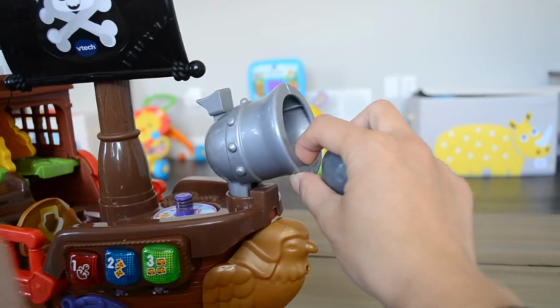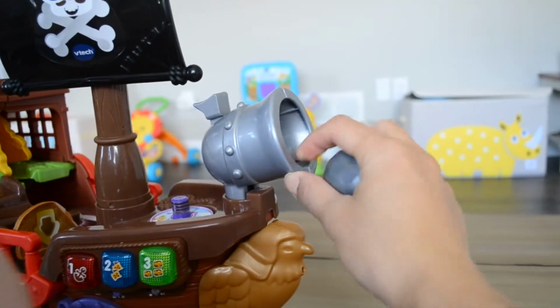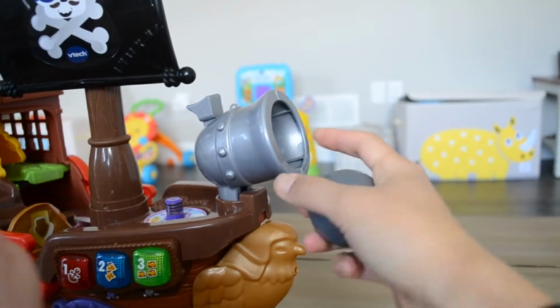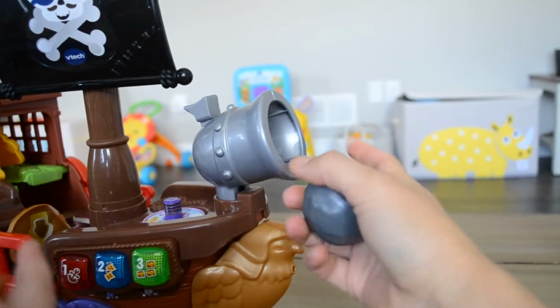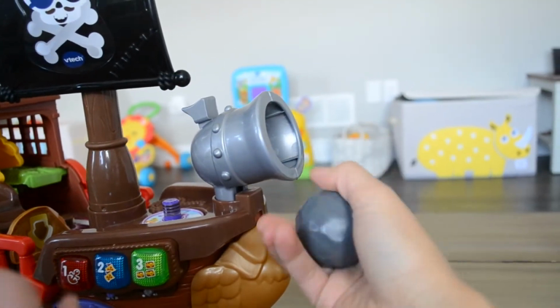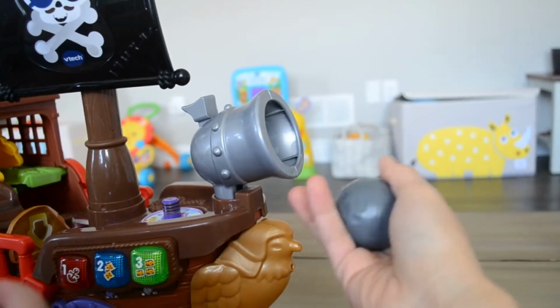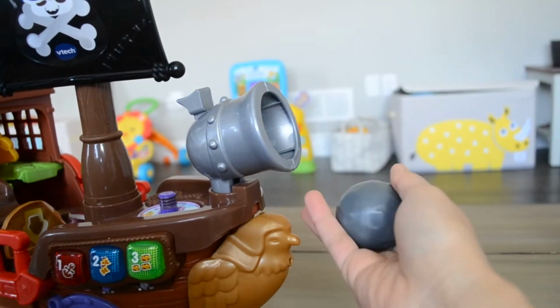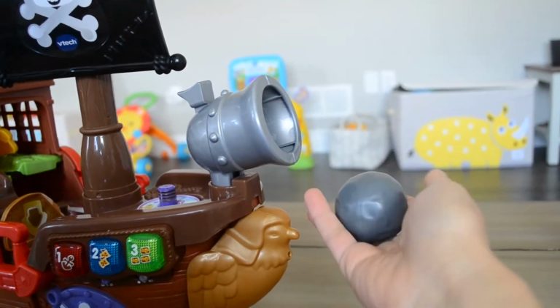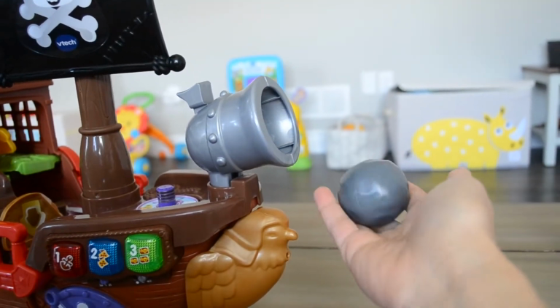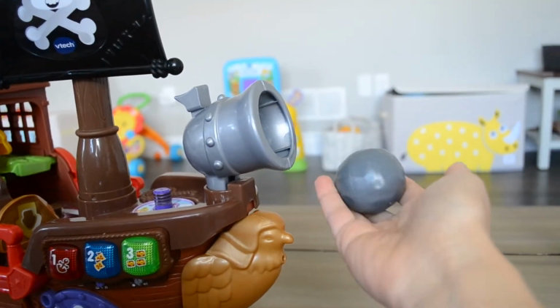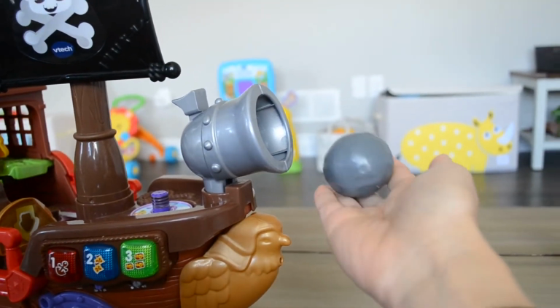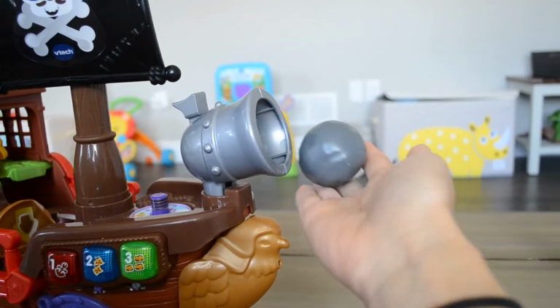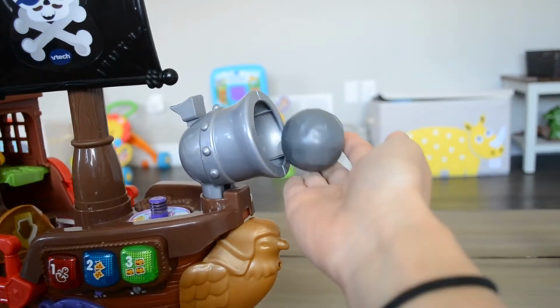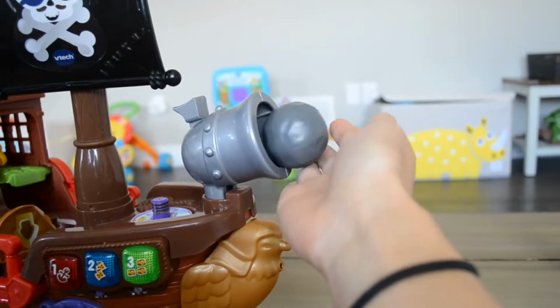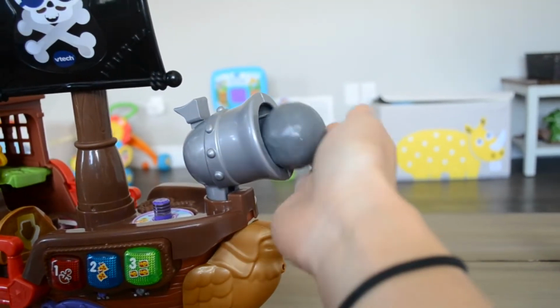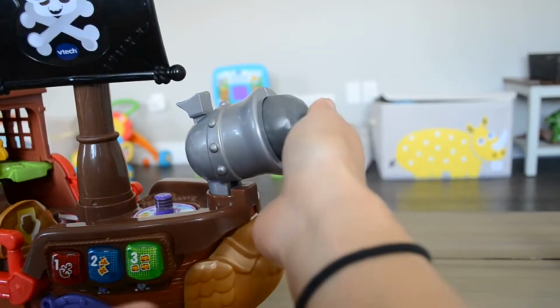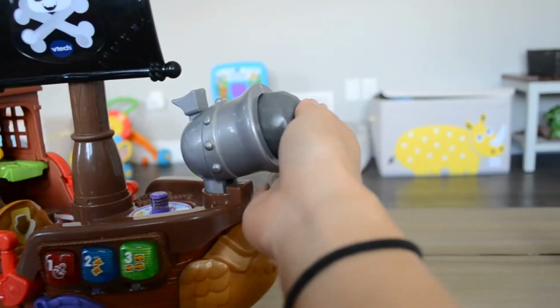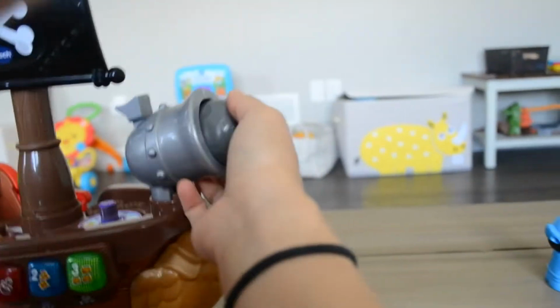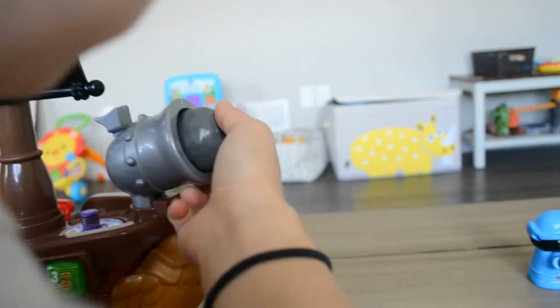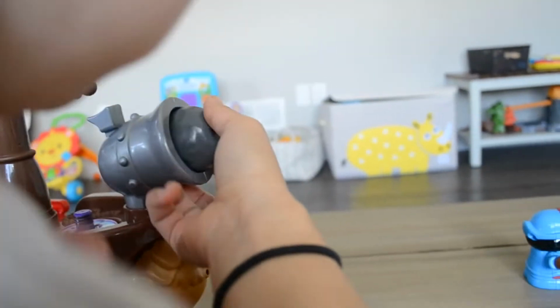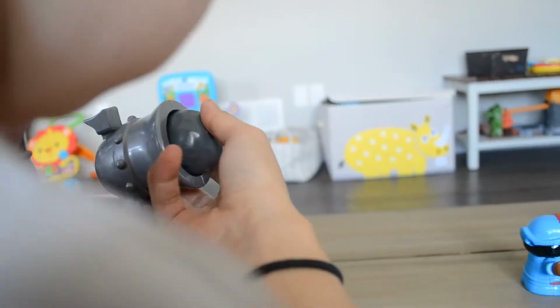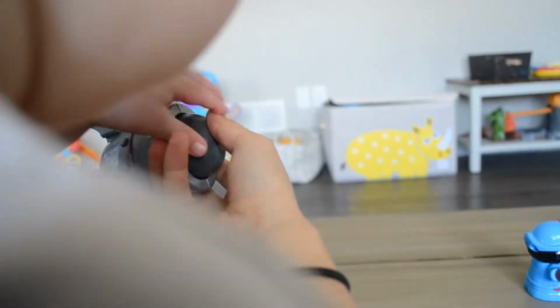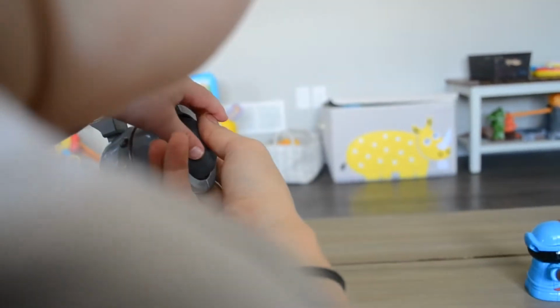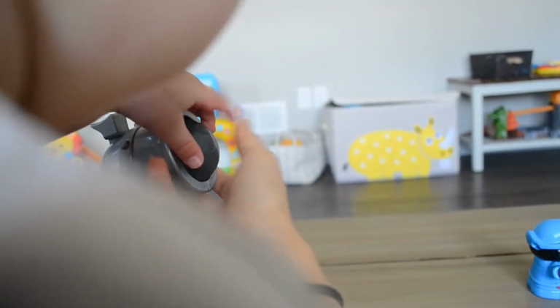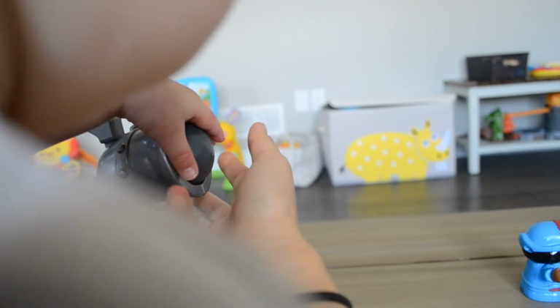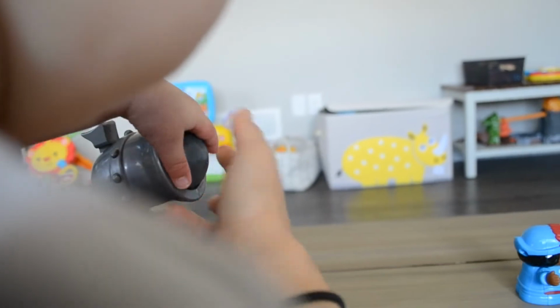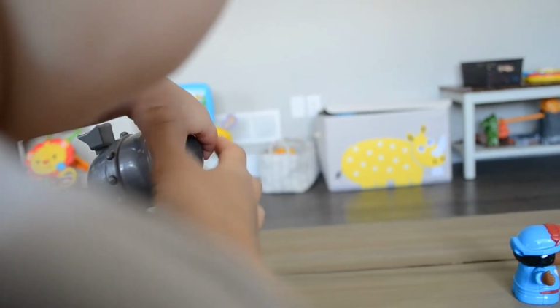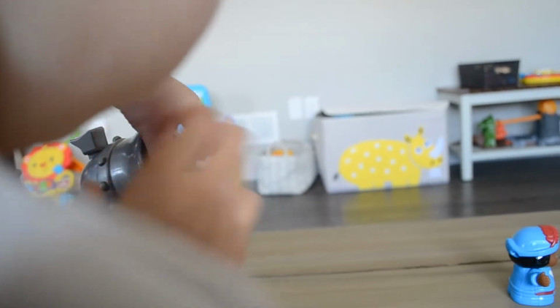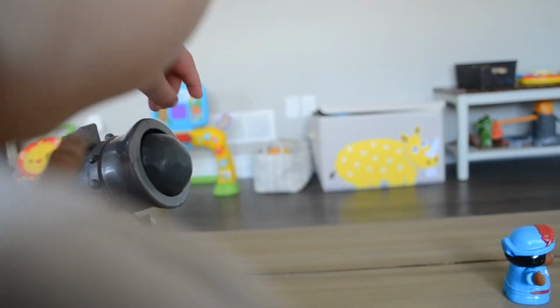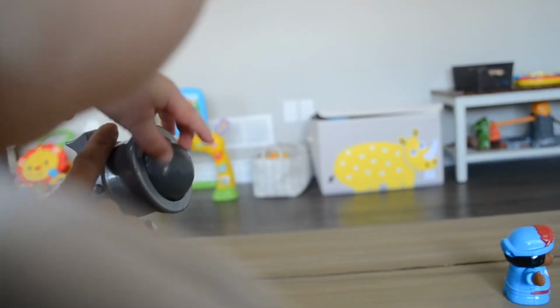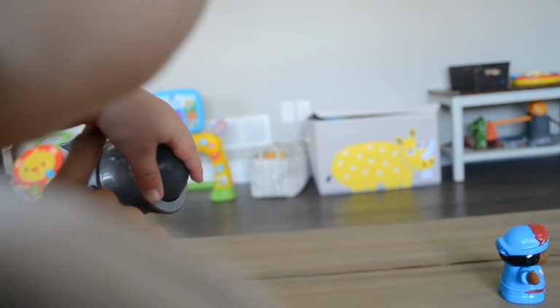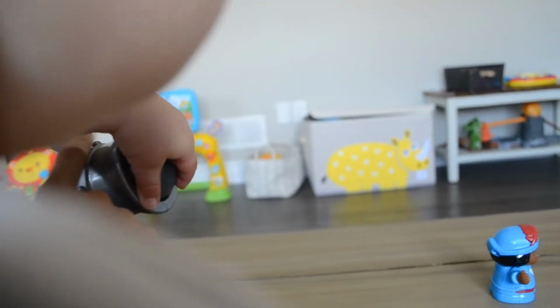It comes with a cannon — a cannon with a cannonball that you put in there and you can launch it.